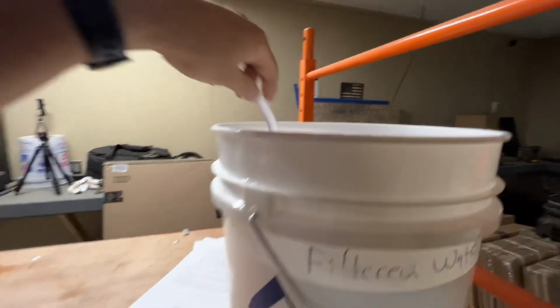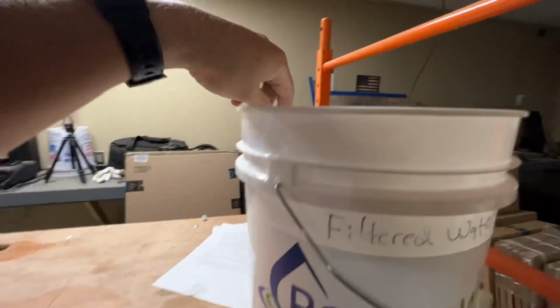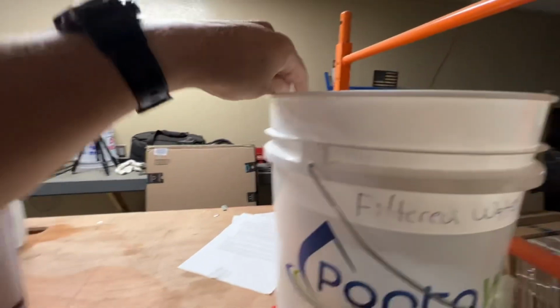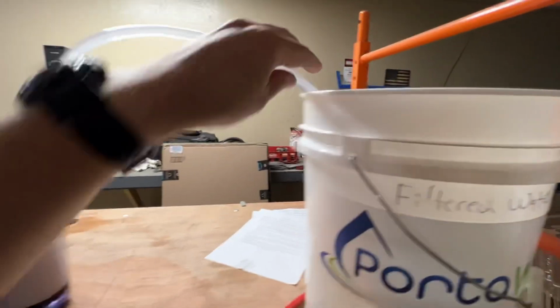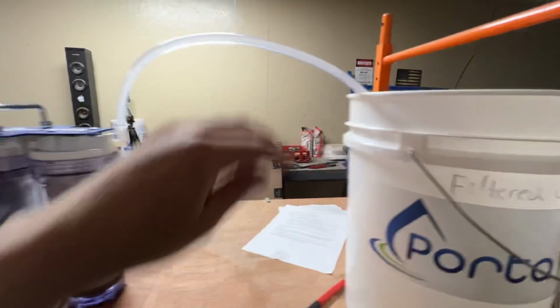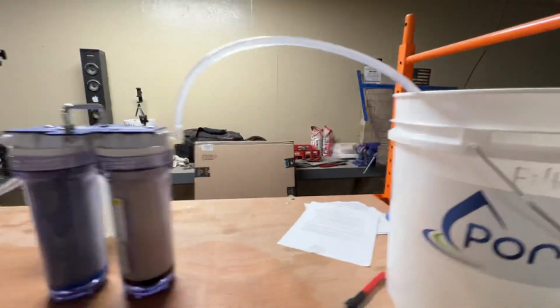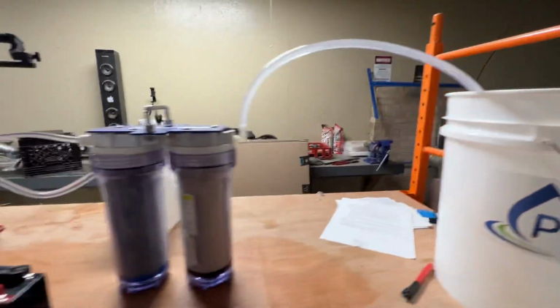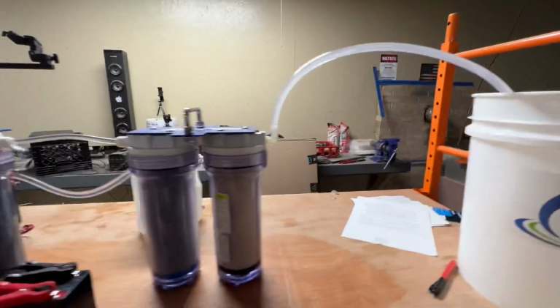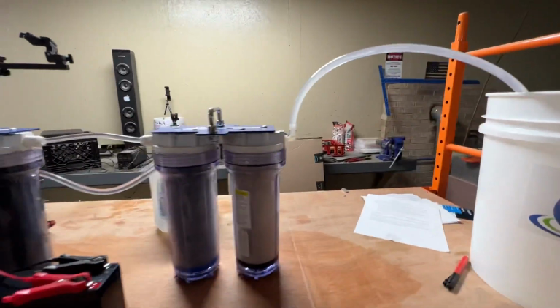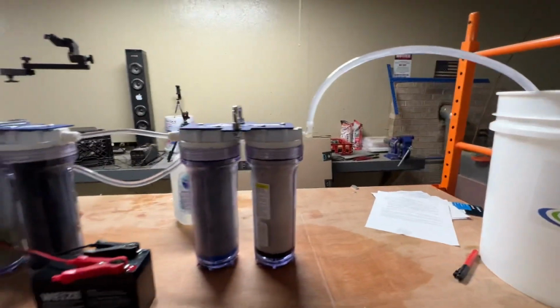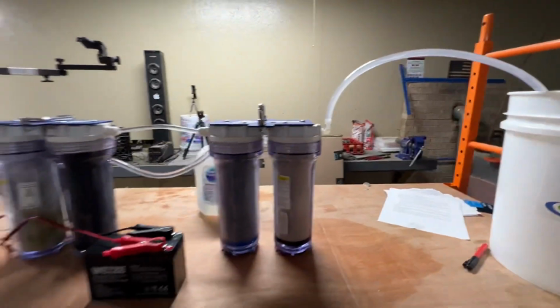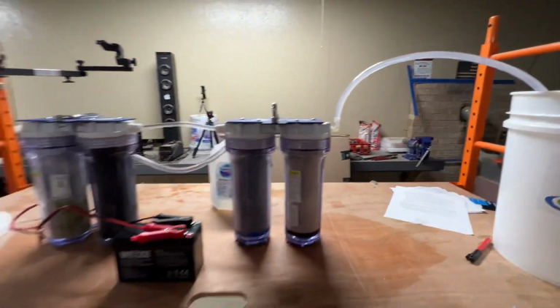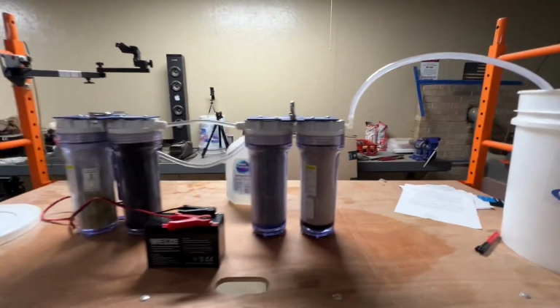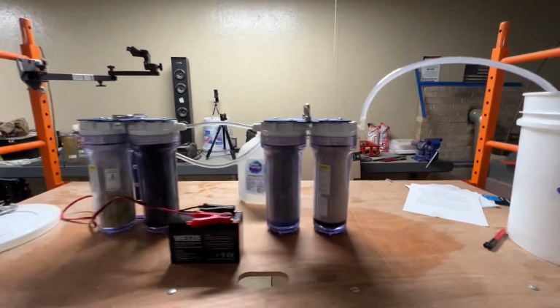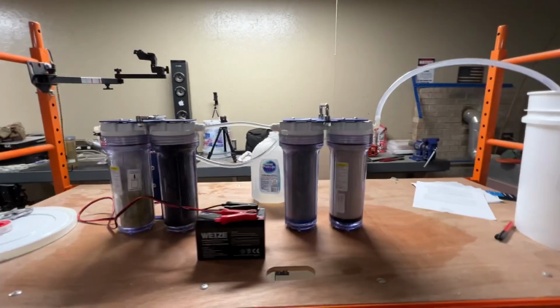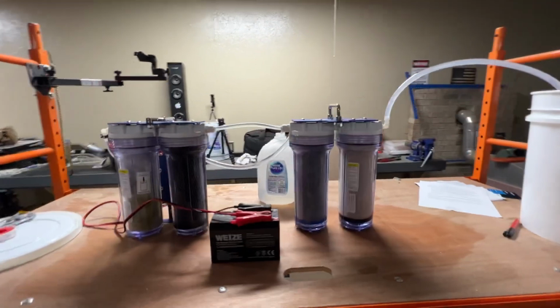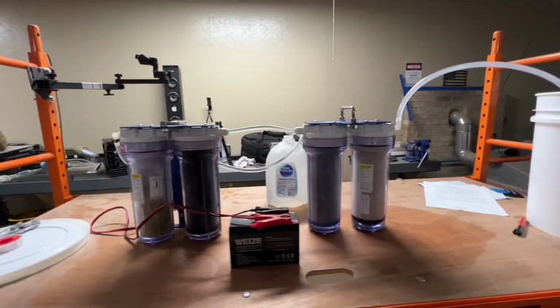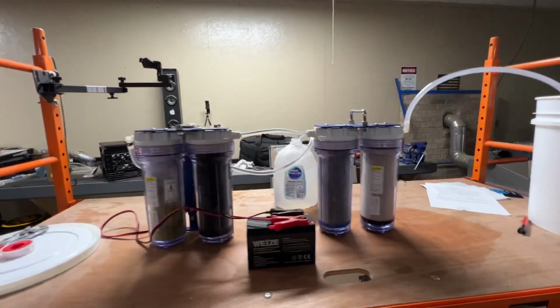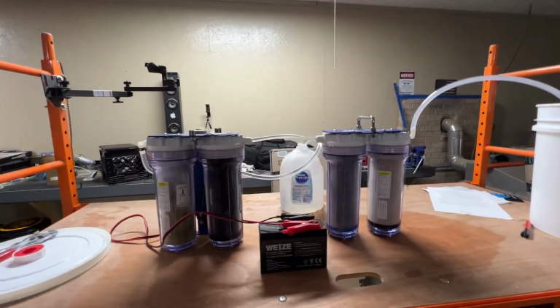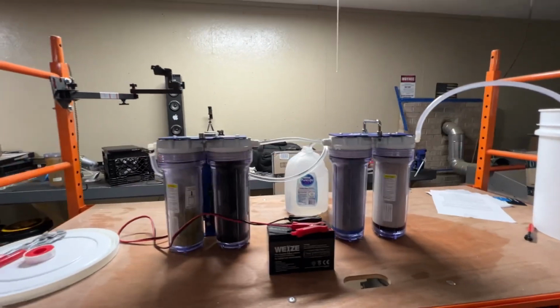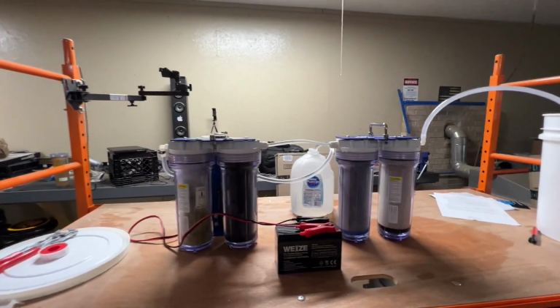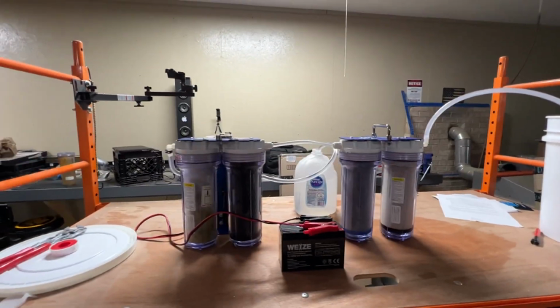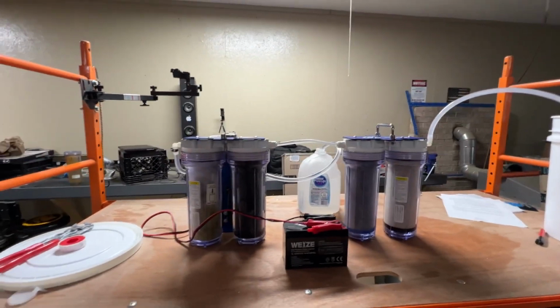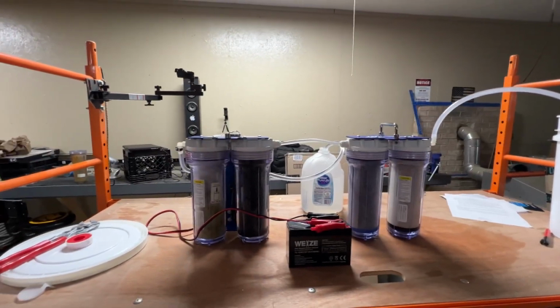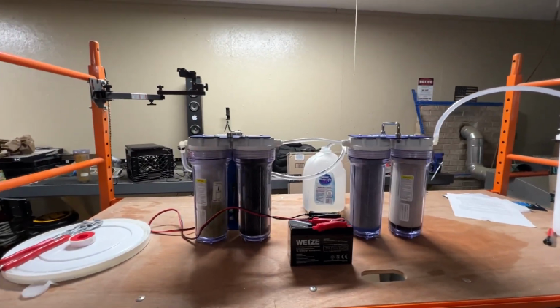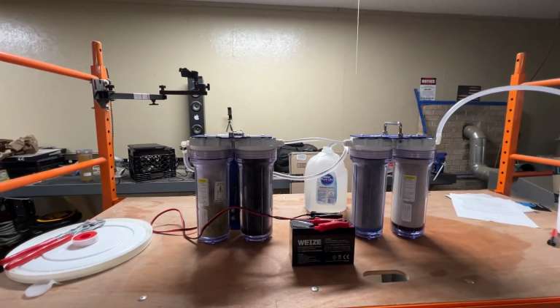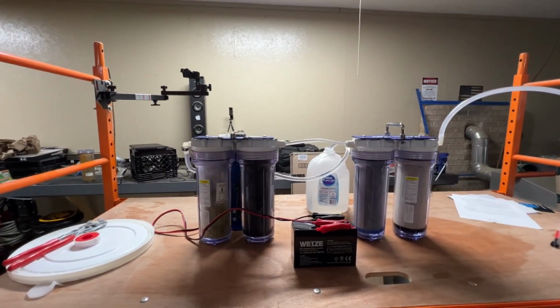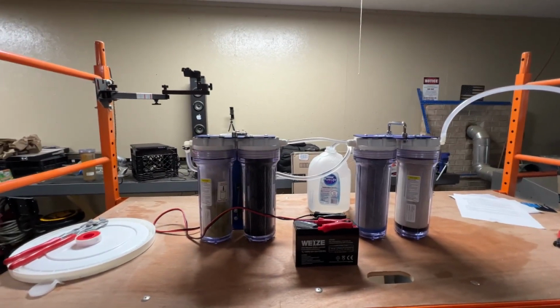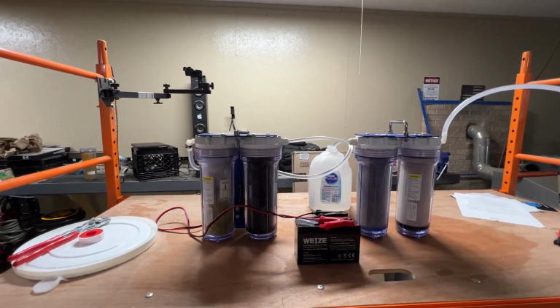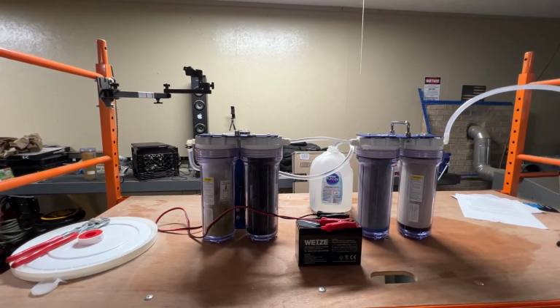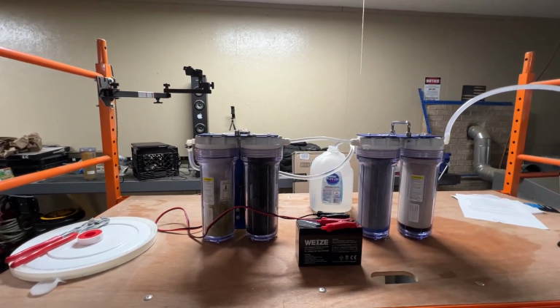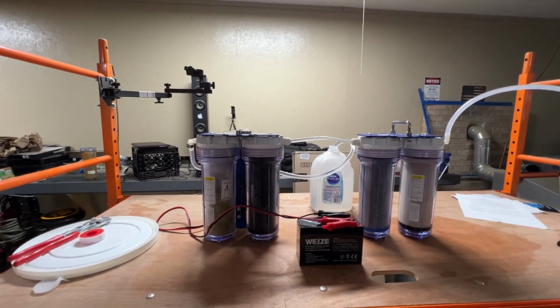Like I said, it's basically an RV pump from an RV.